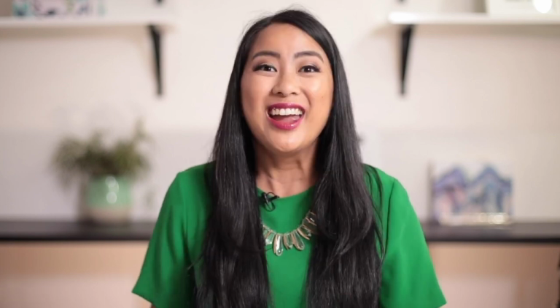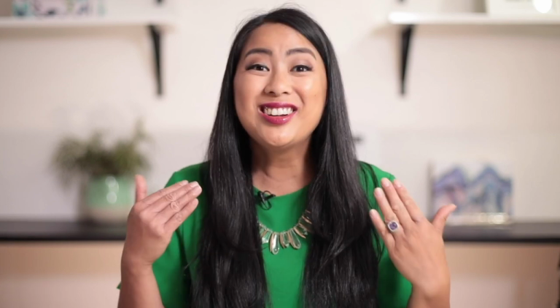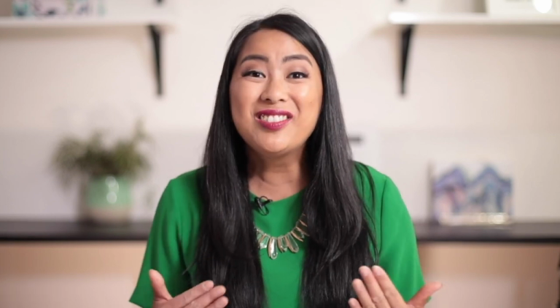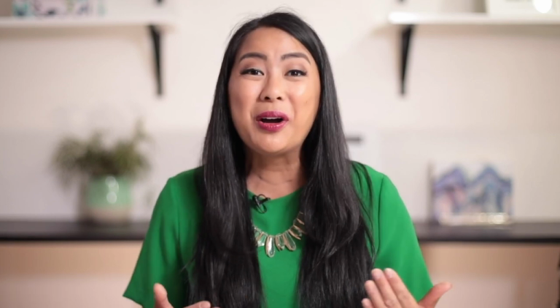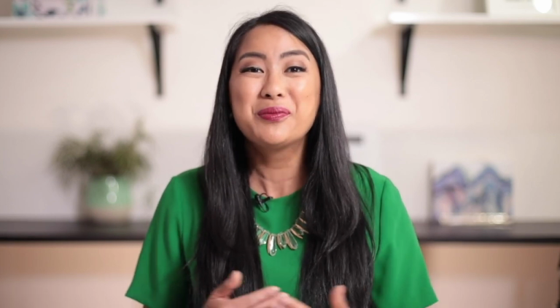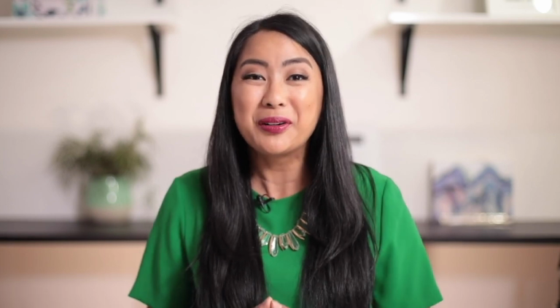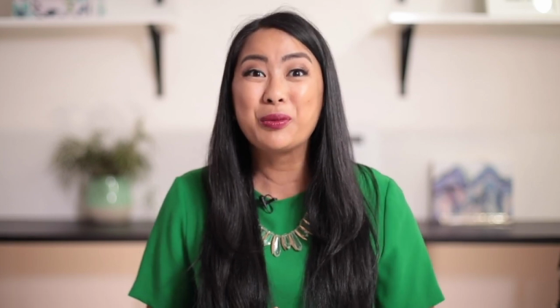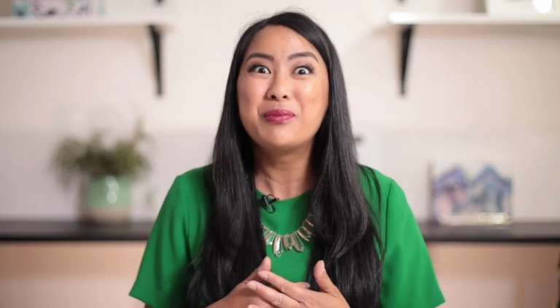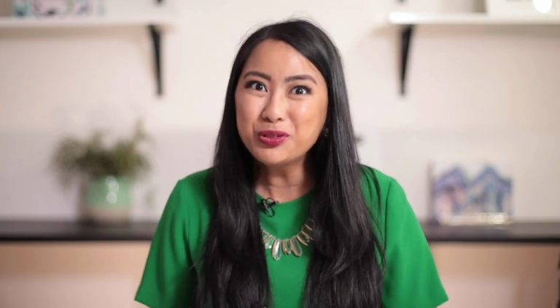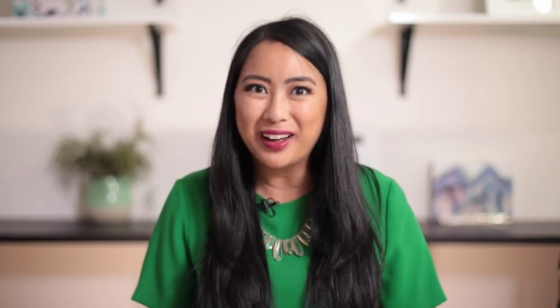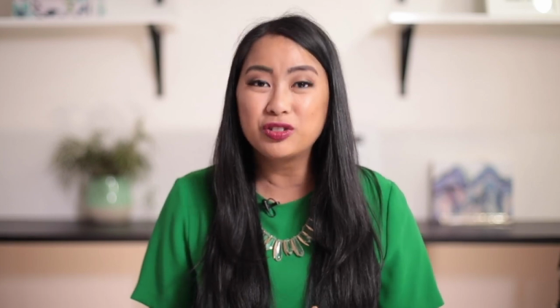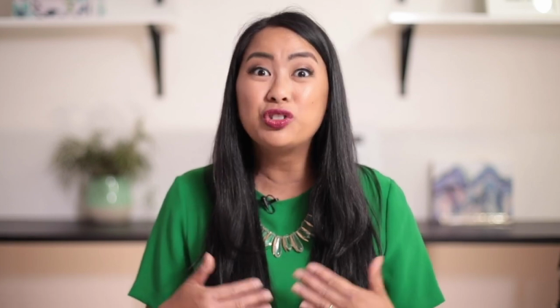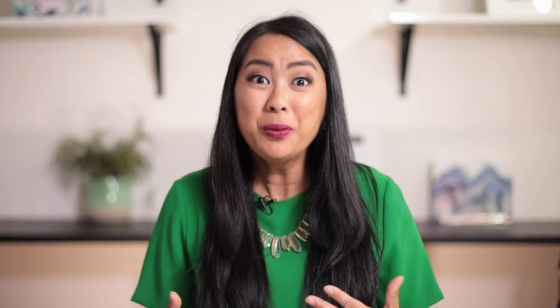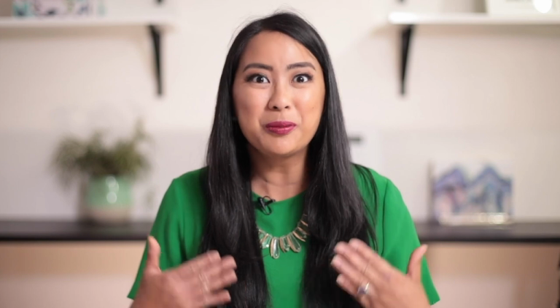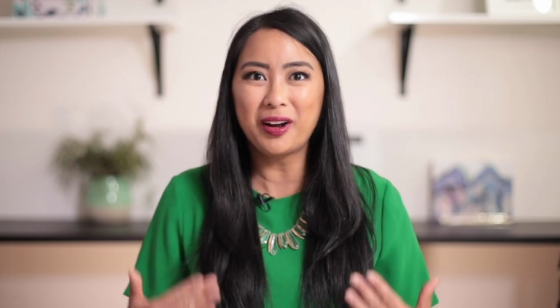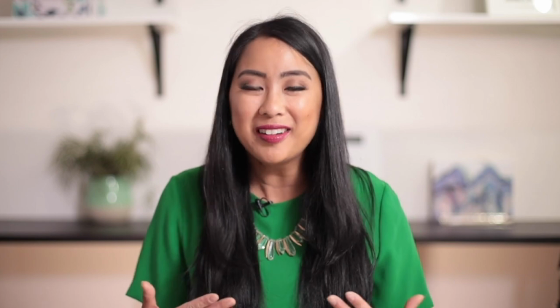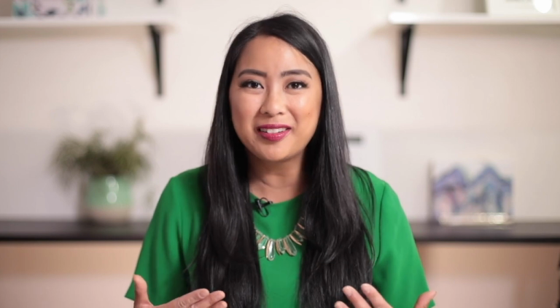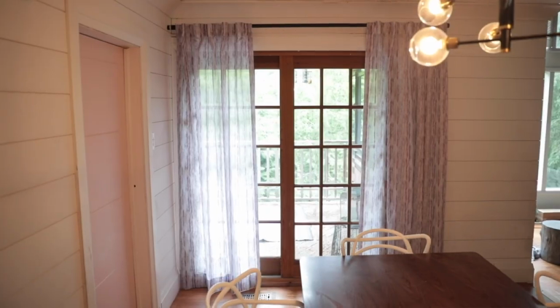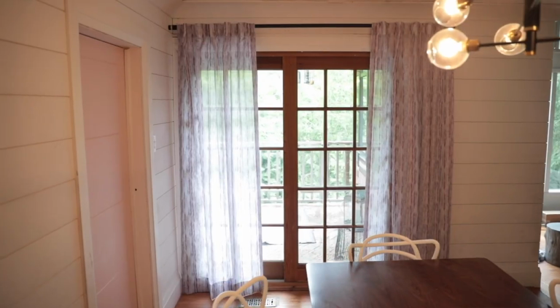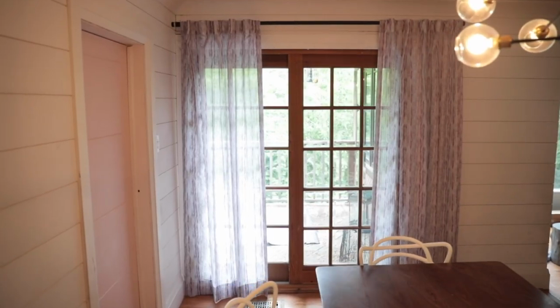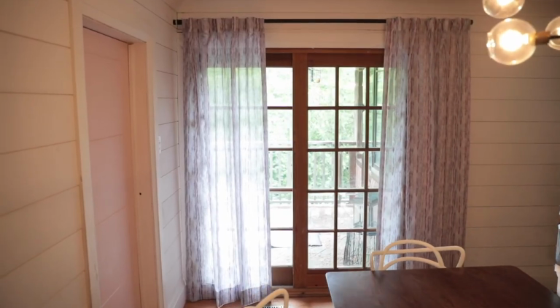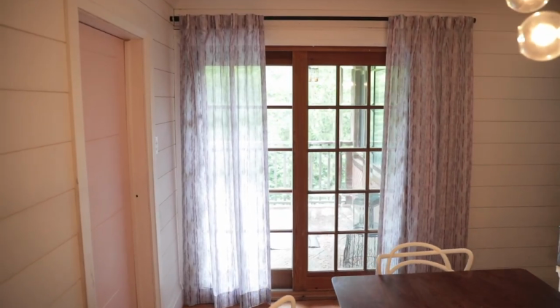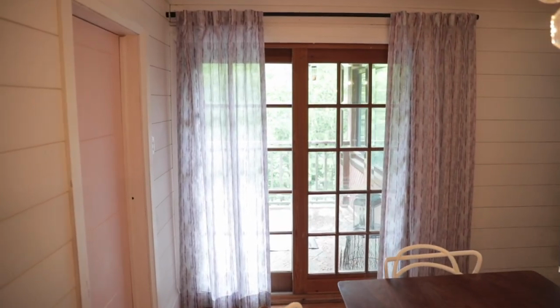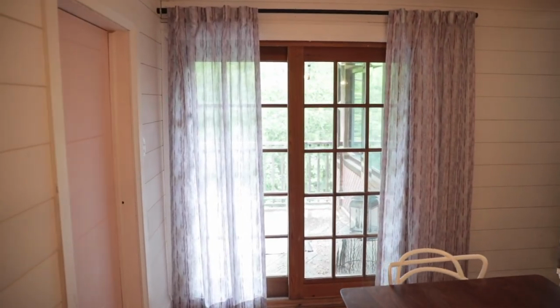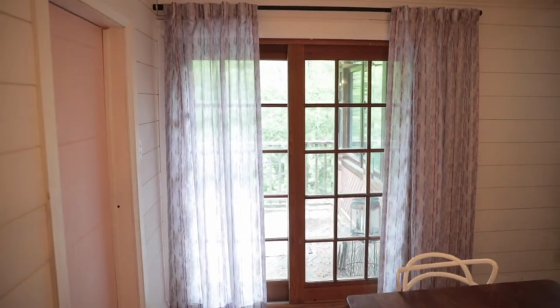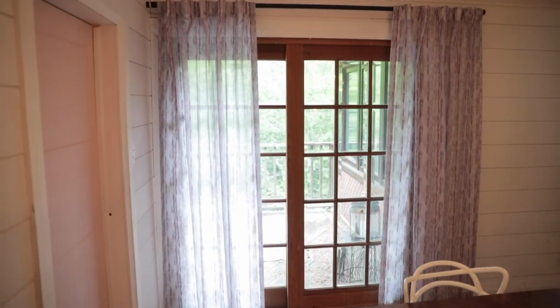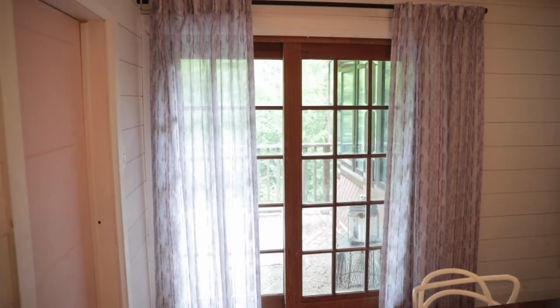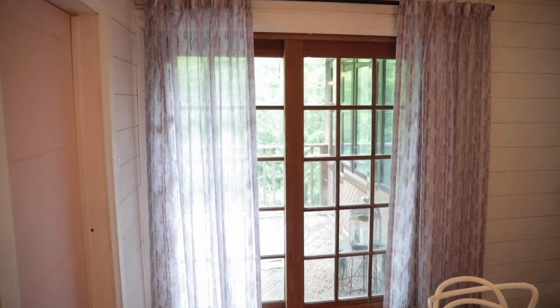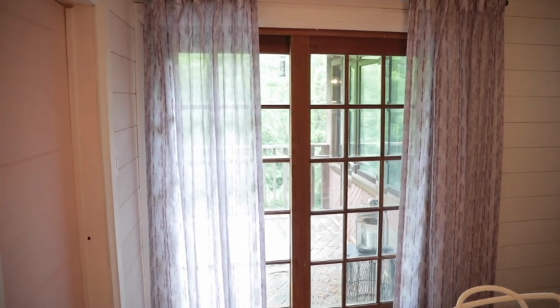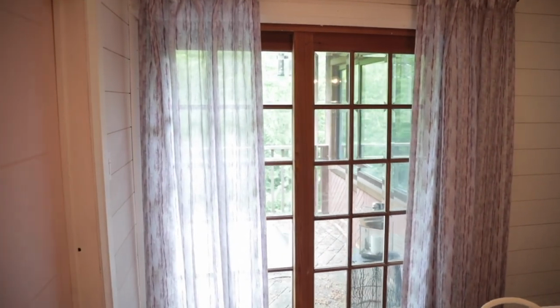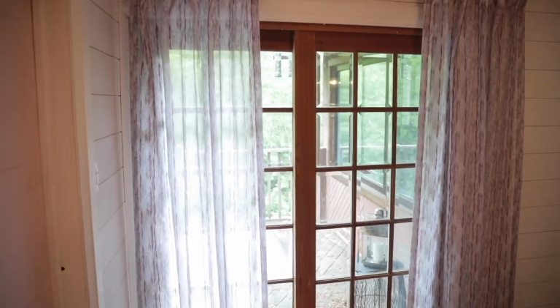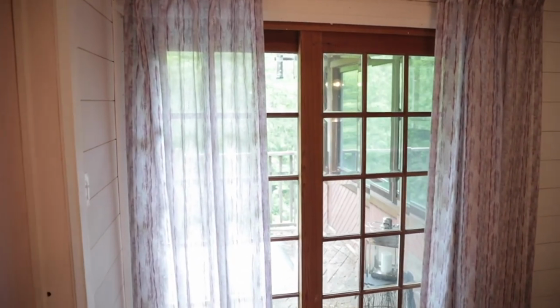In today's video, I have partnered with Budget Blinds to show you the process of installing amazing custom window coverings in your home.